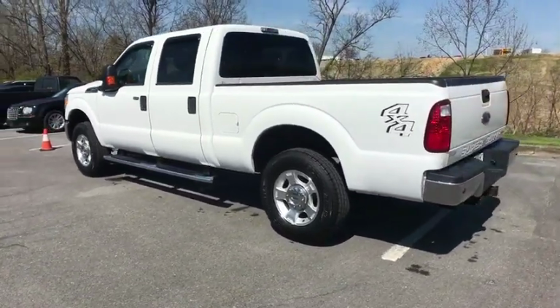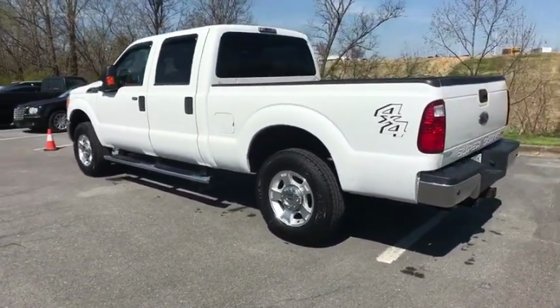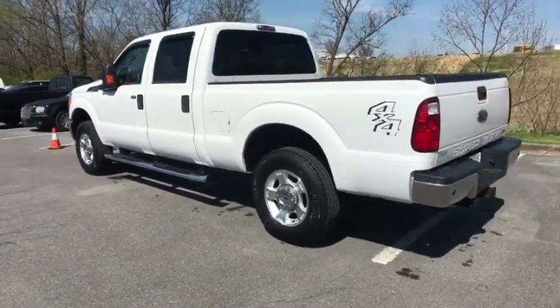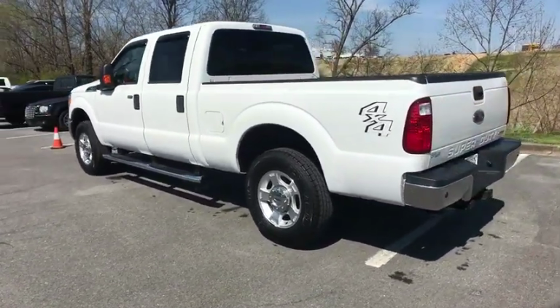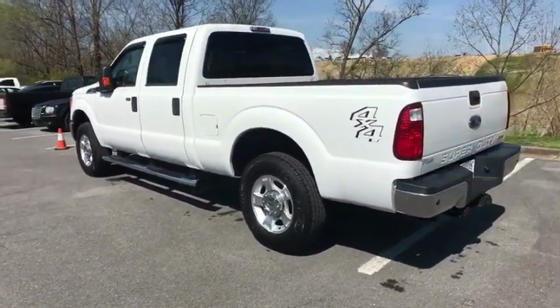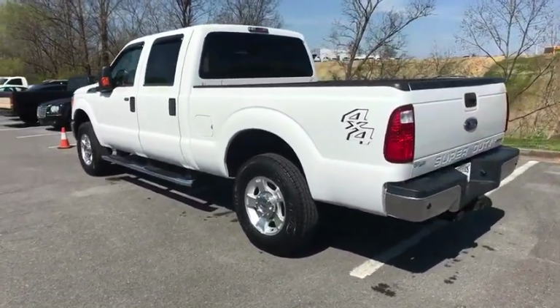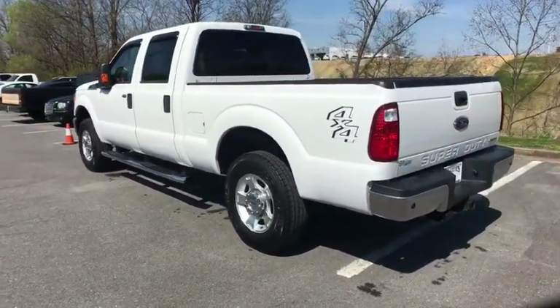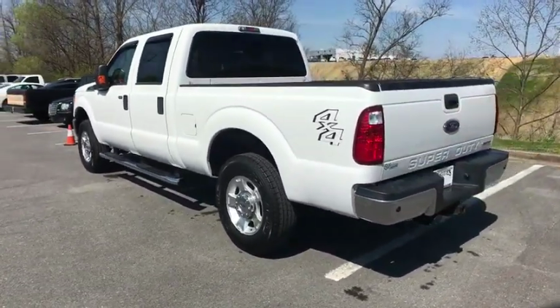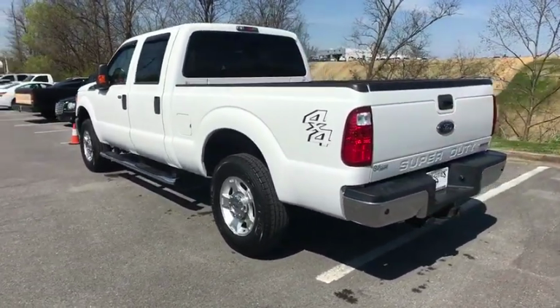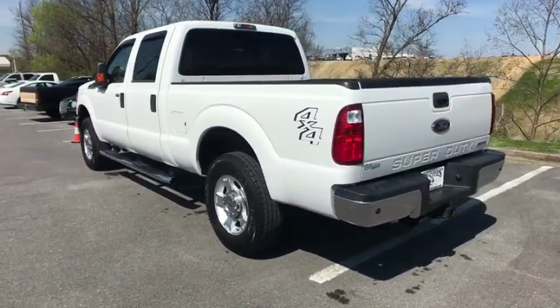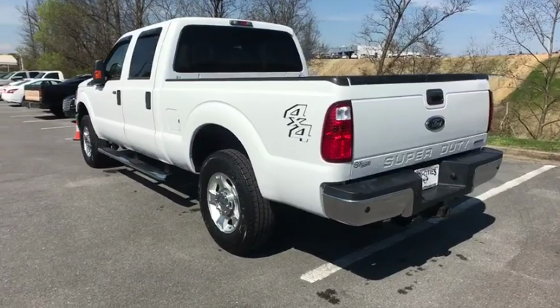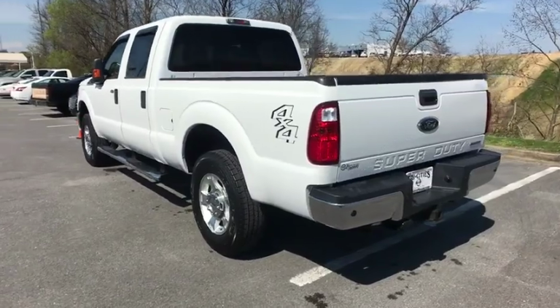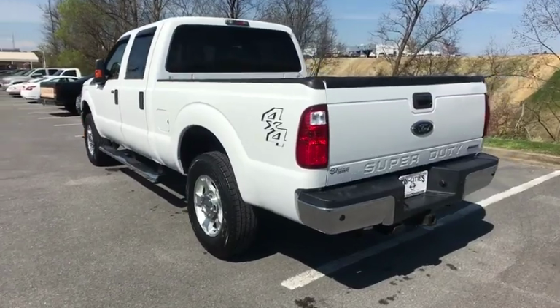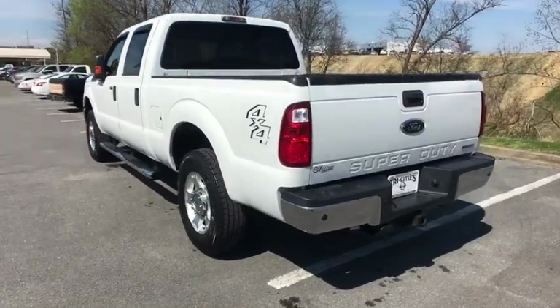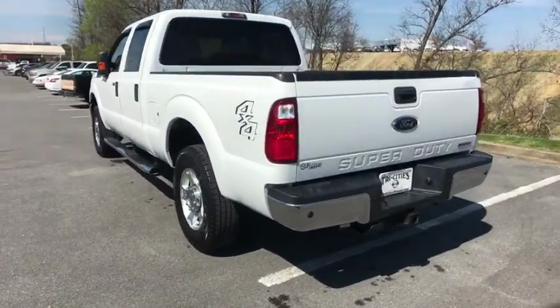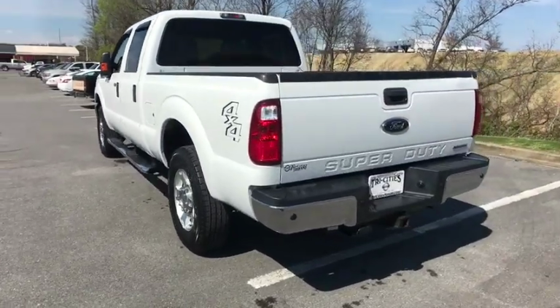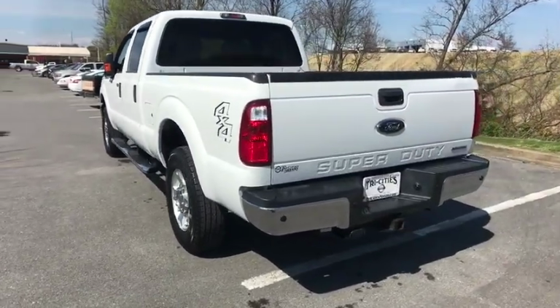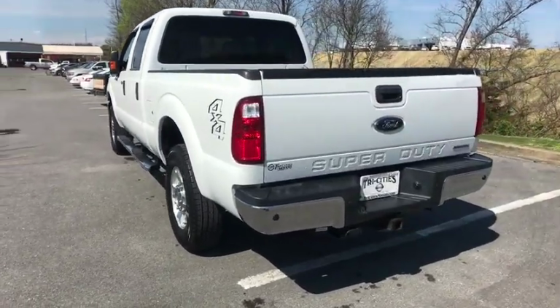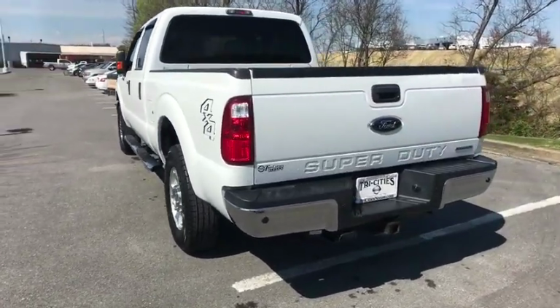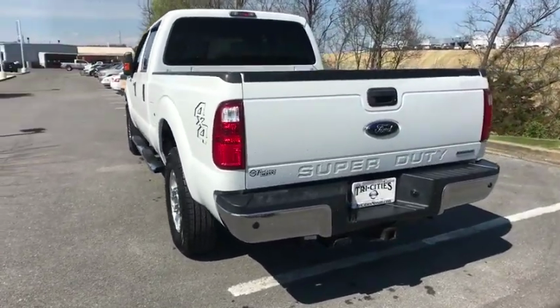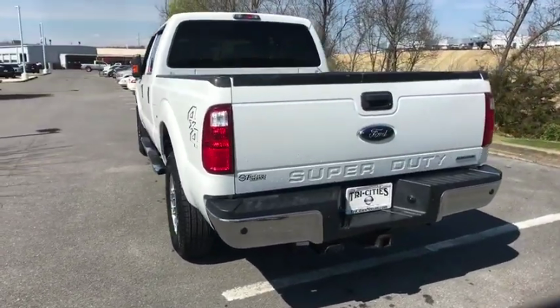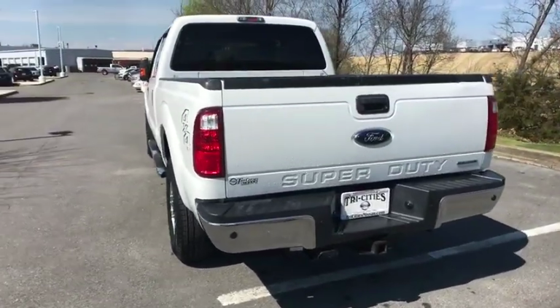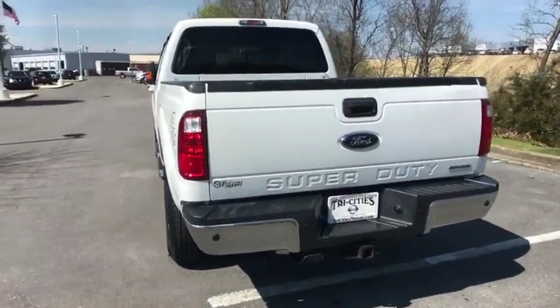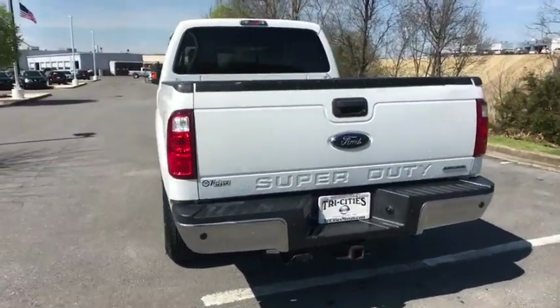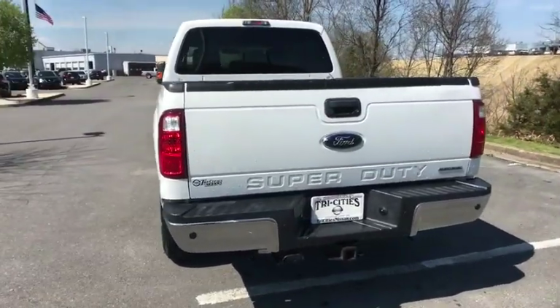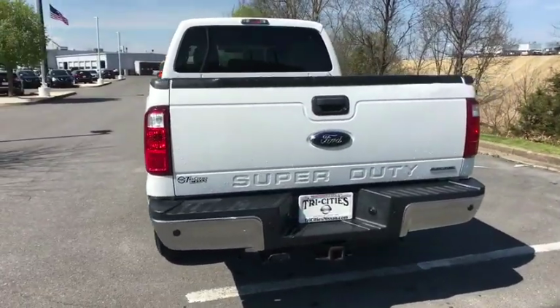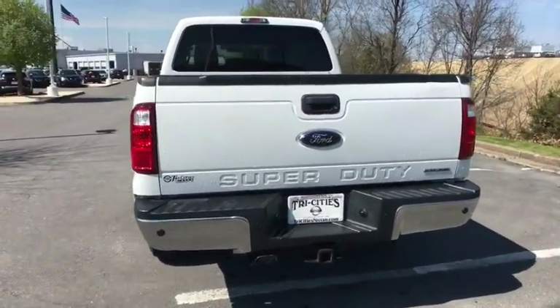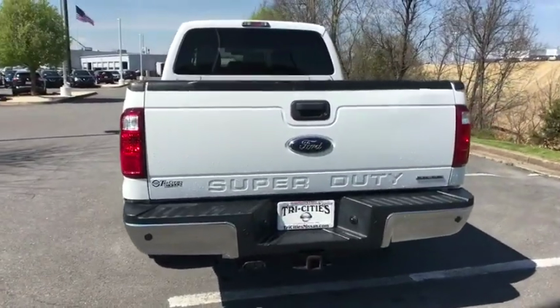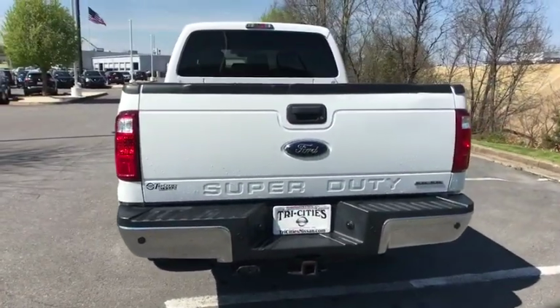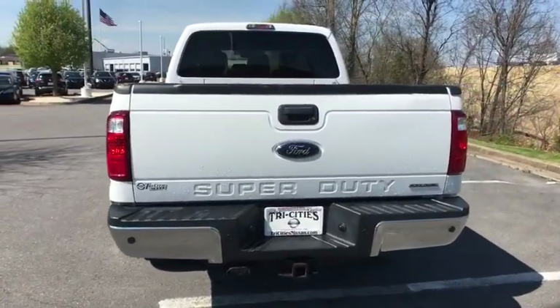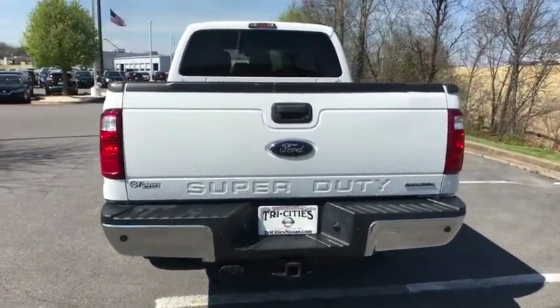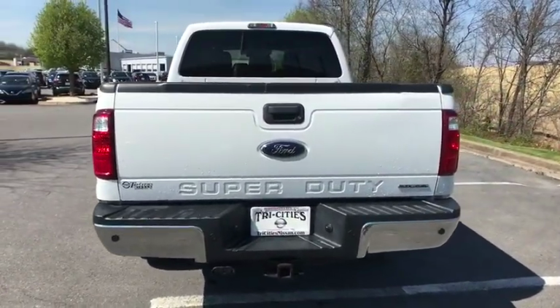Ford F-250 Super Duty. This vehicle has less than 45,000 miles.